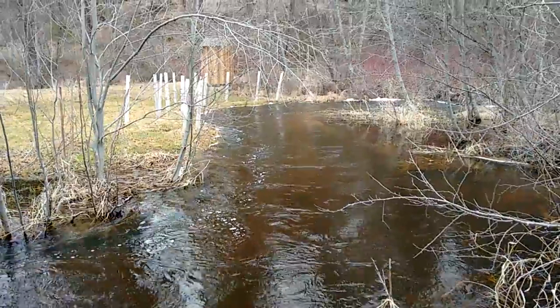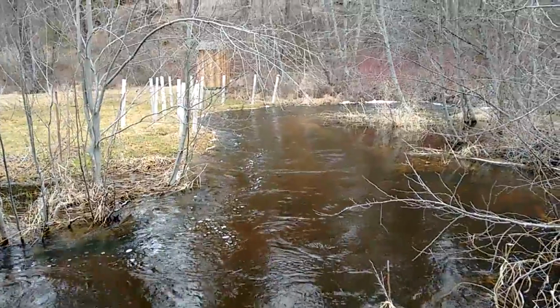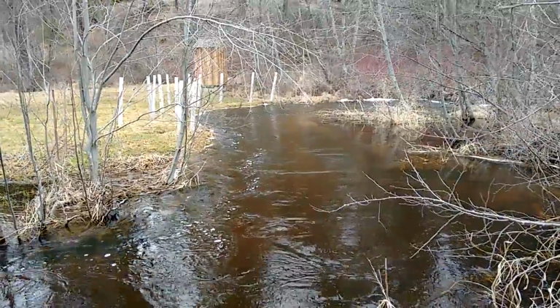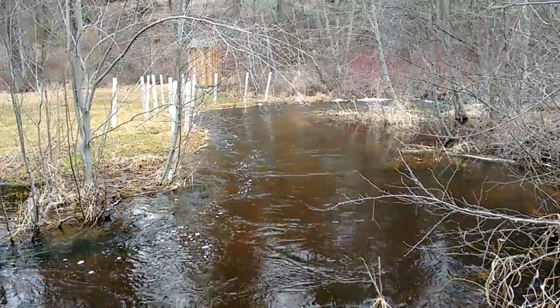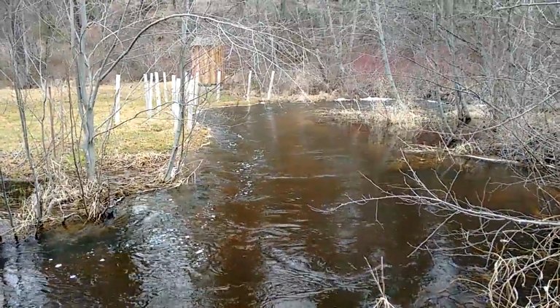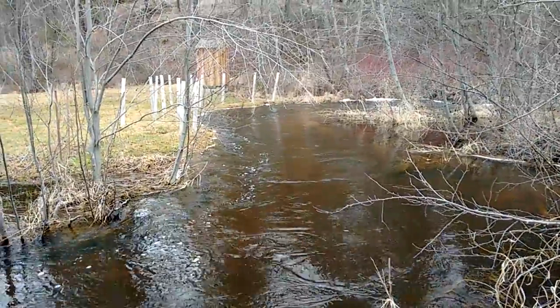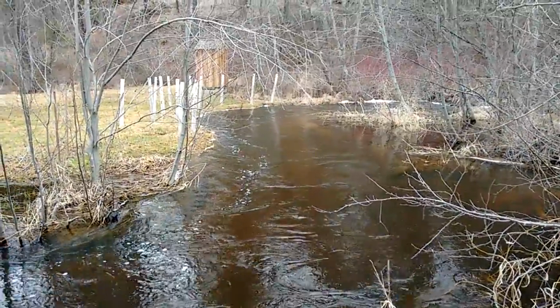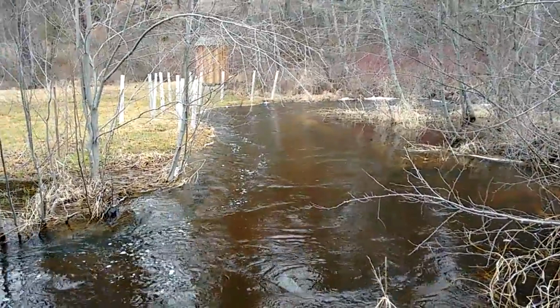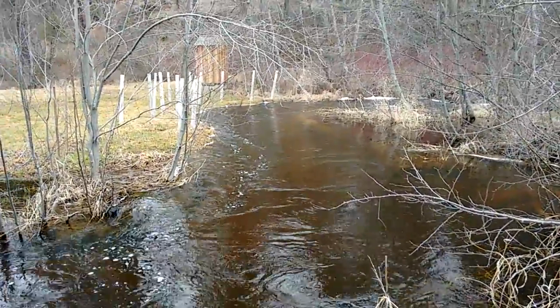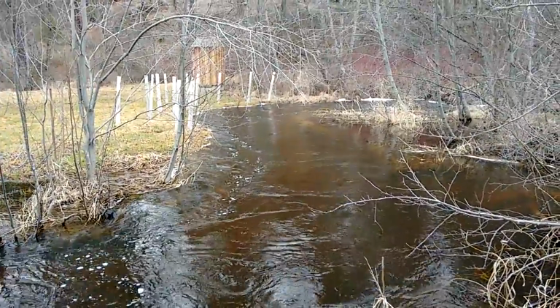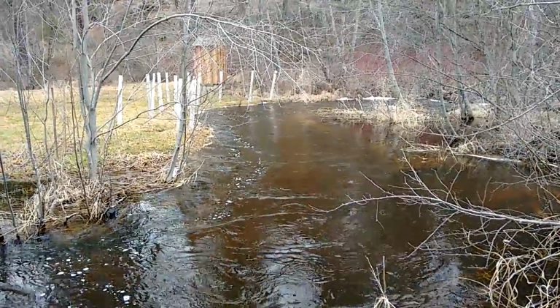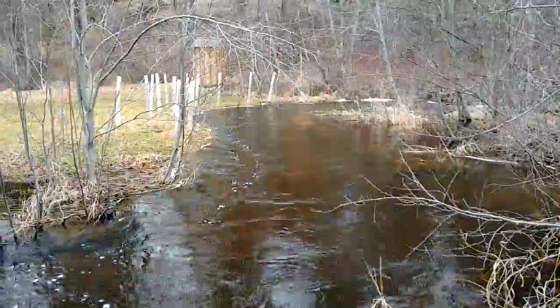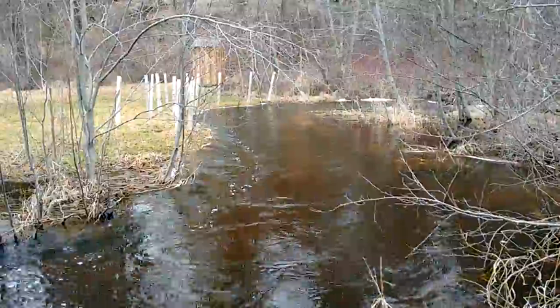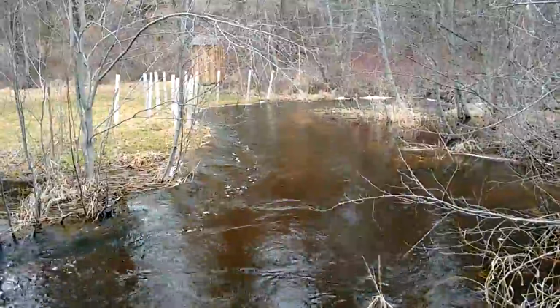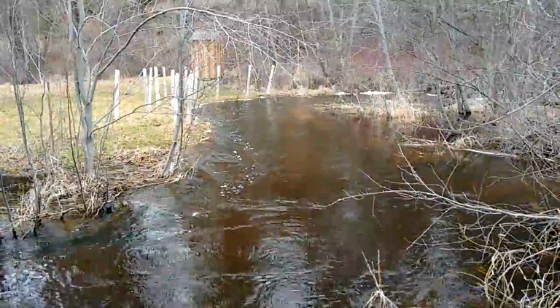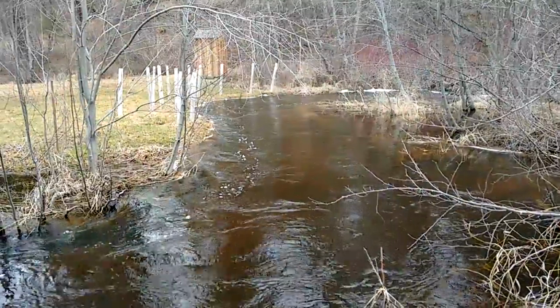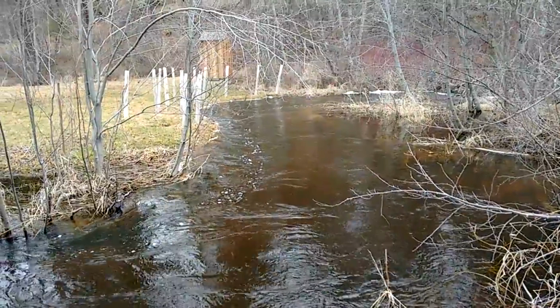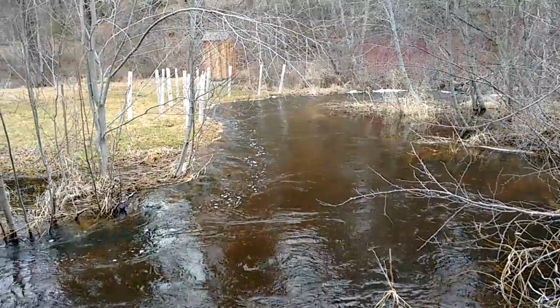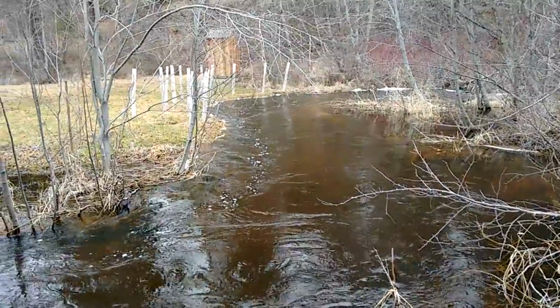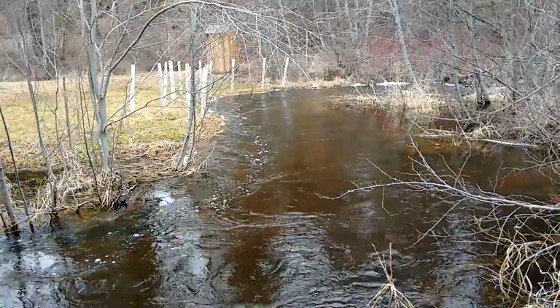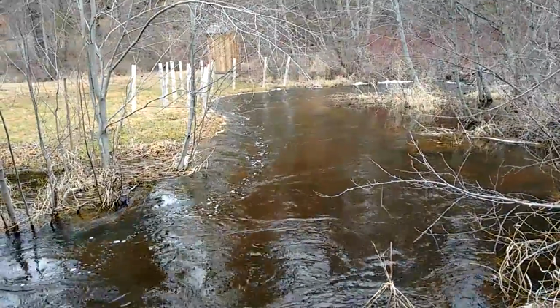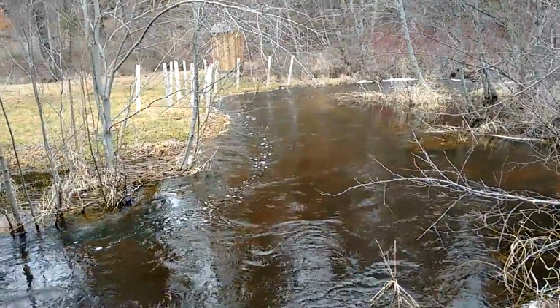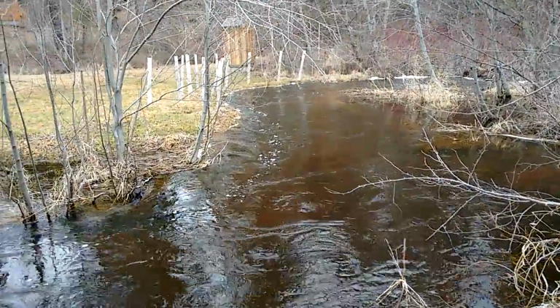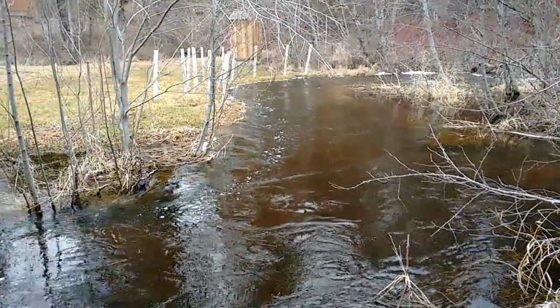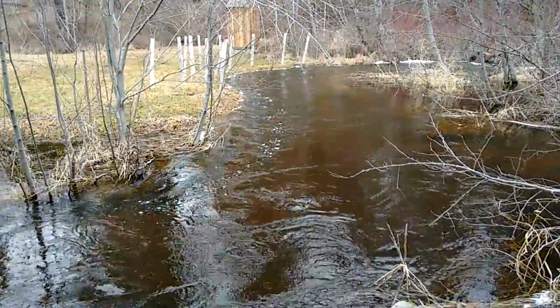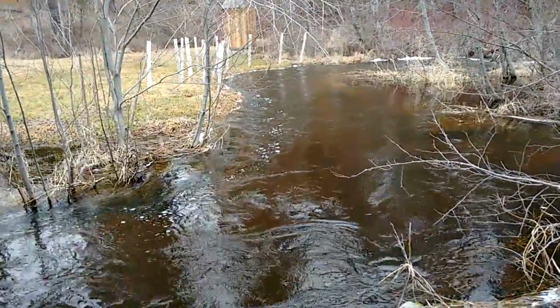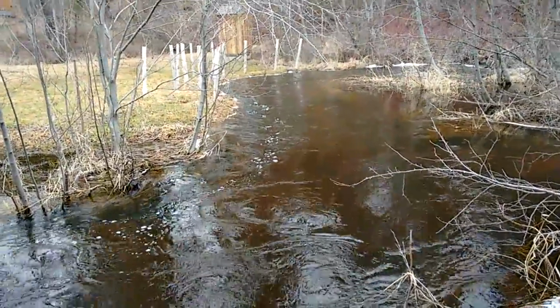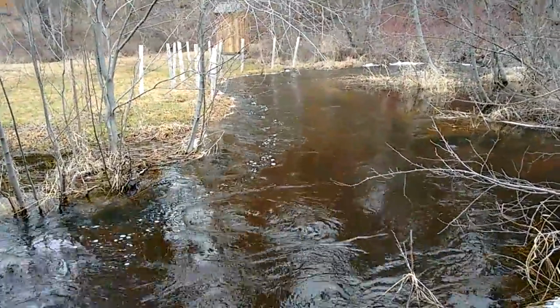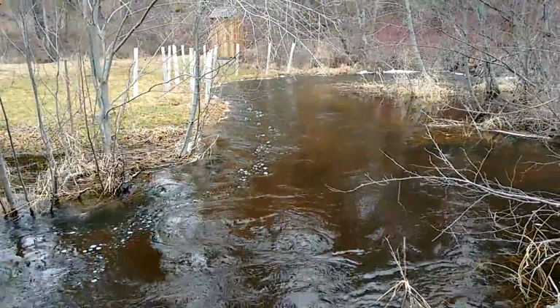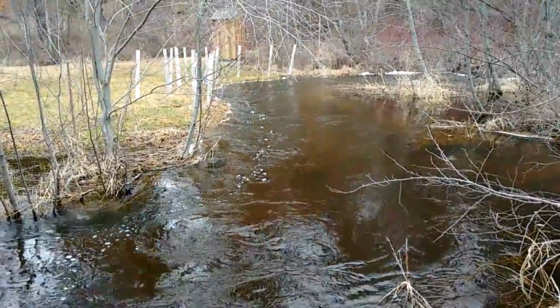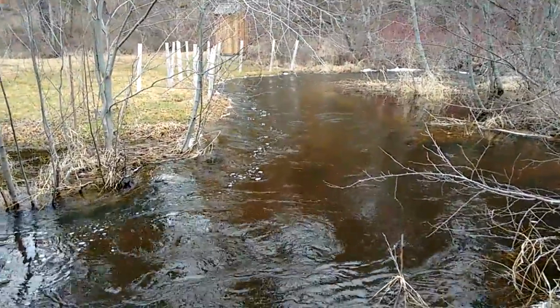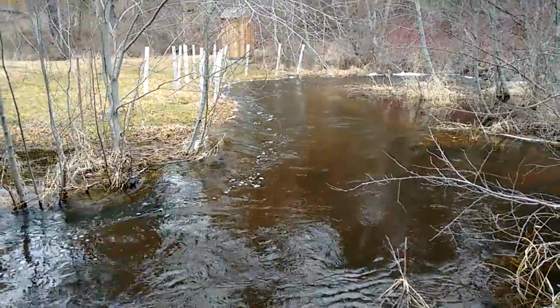This is where it's carving away — where the aspen trees were planted. I think about three of those trees fell in the river.